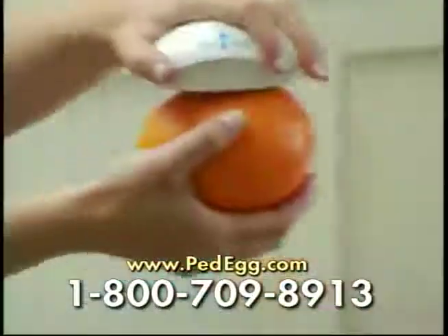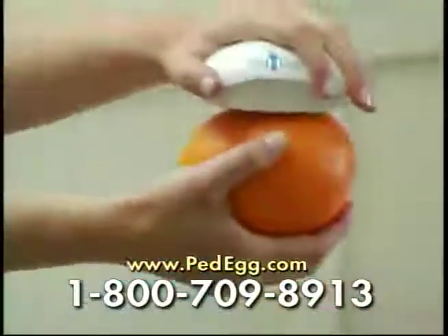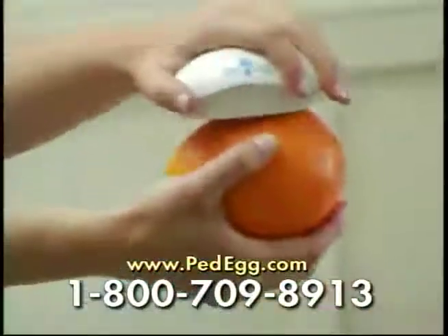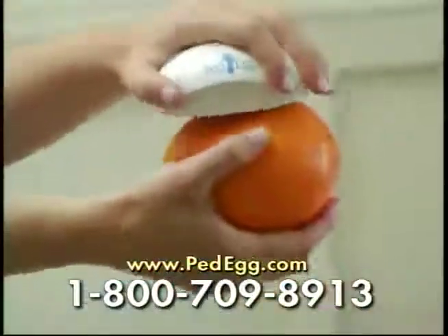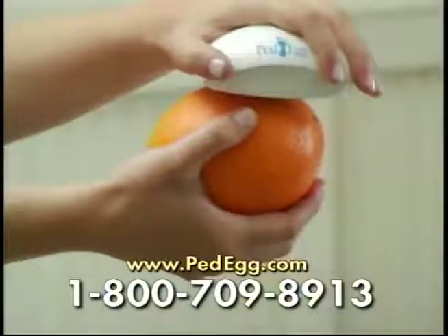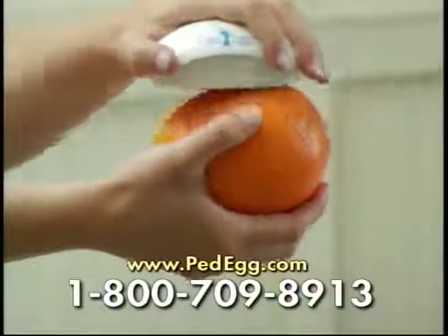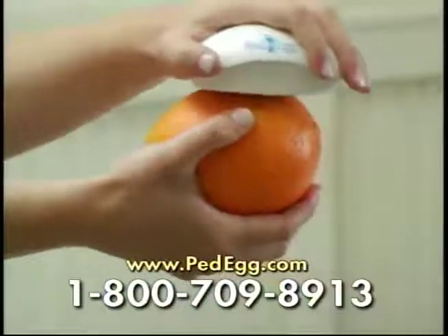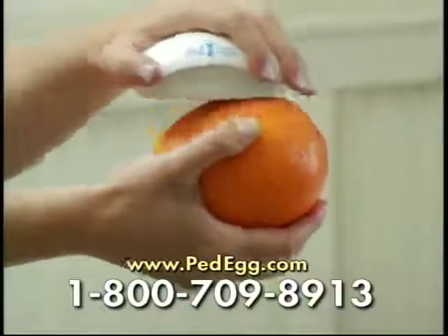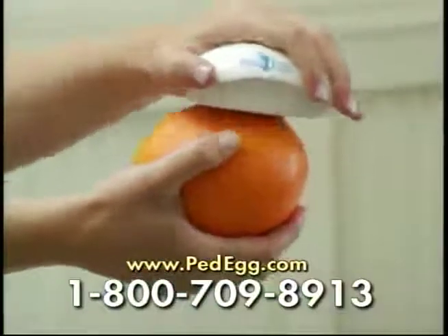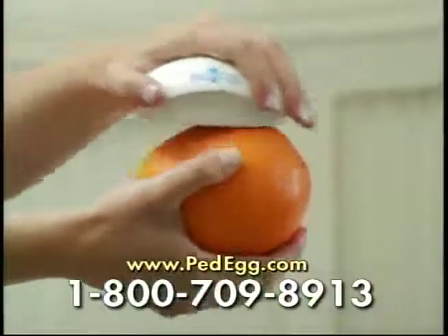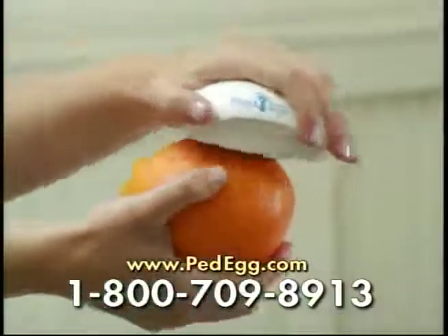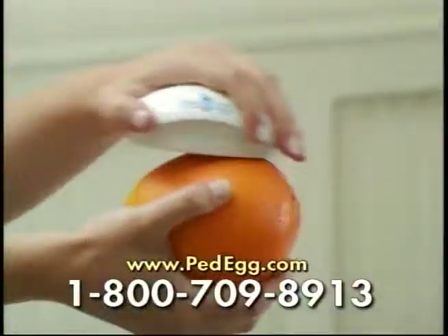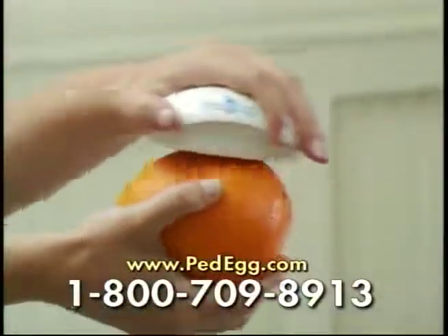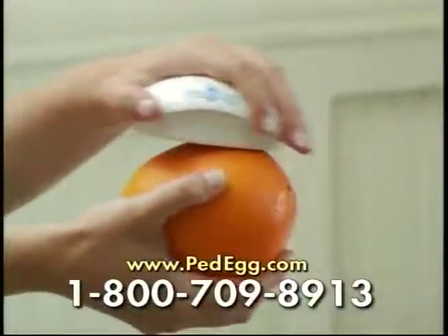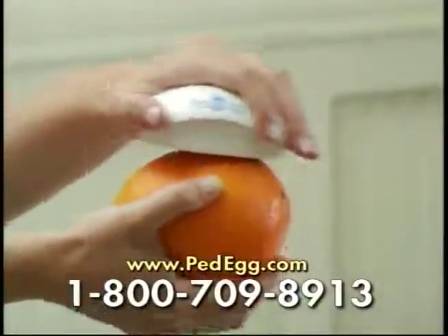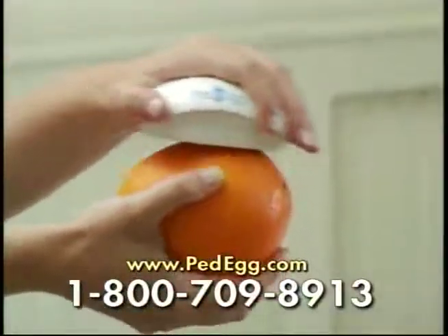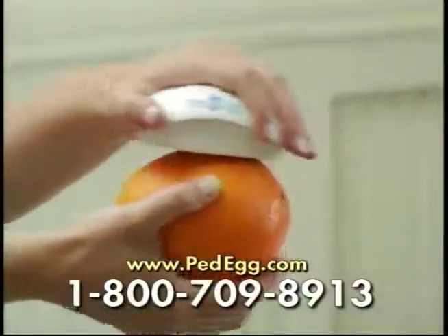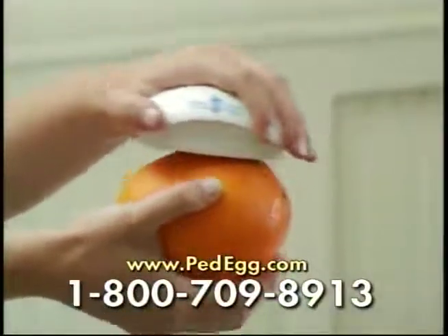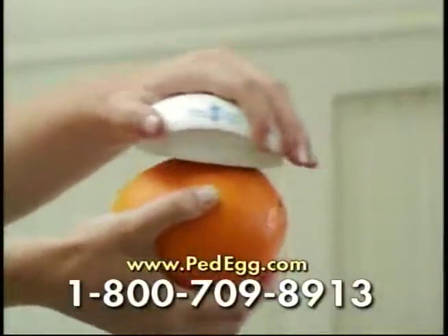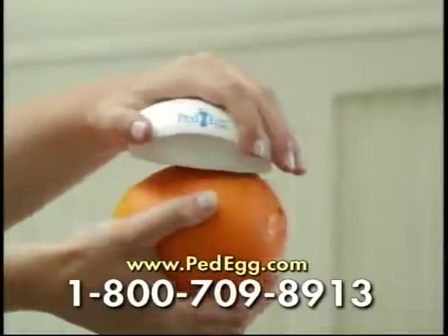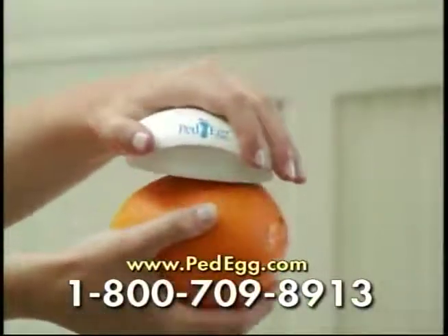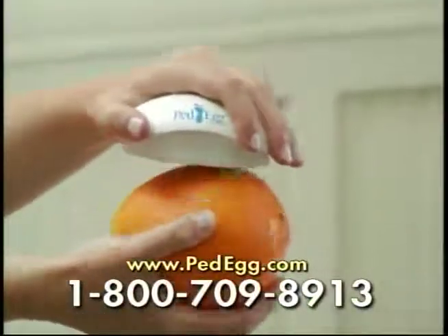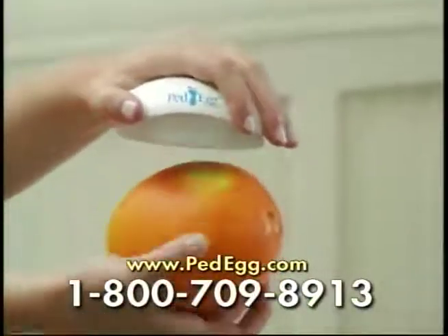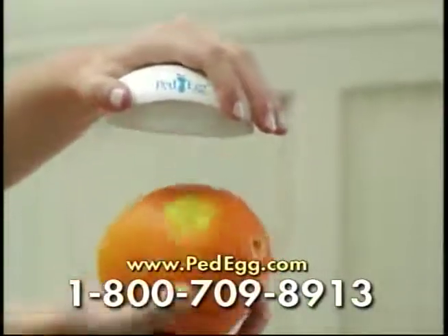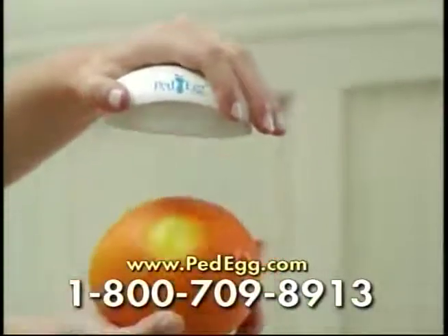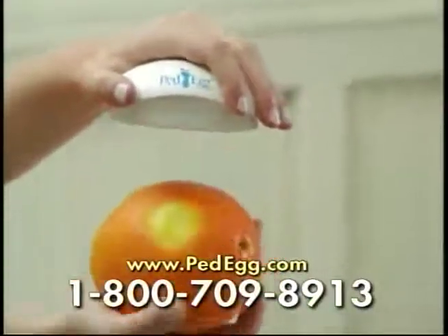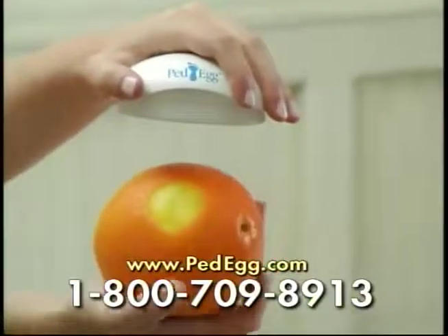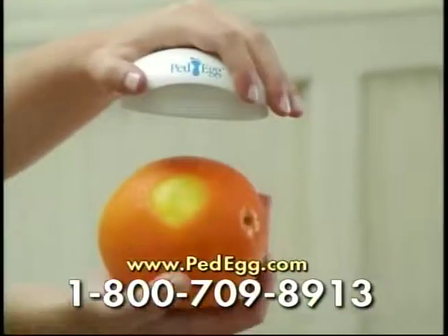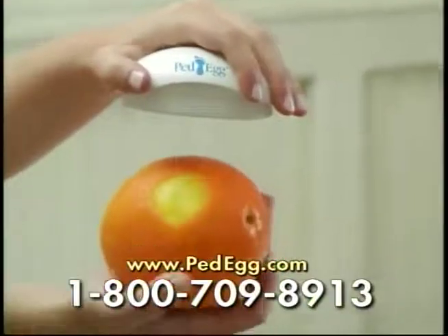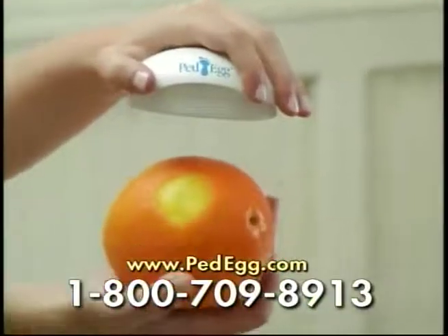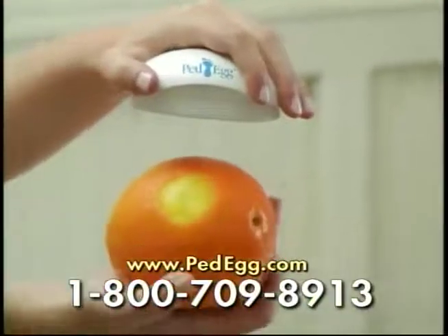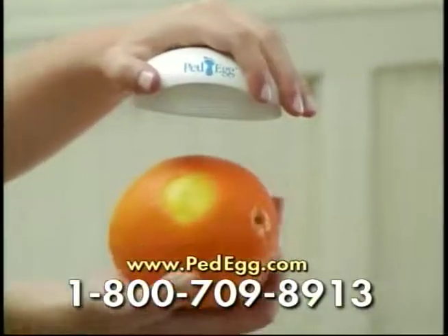As this demonstration illustrates, the Ped Egg gently removes only a thin layer, leaving perfectly smooth skin behind.